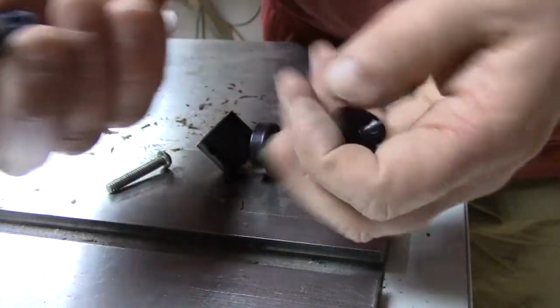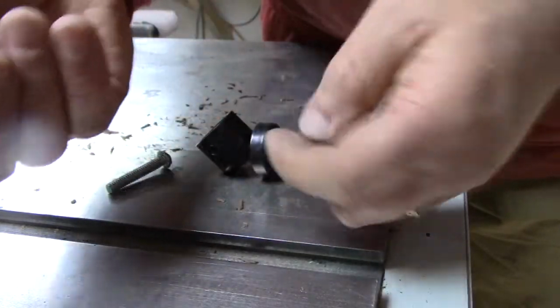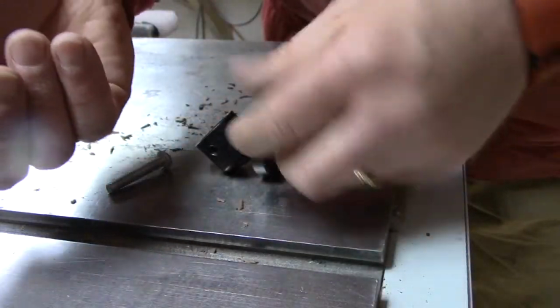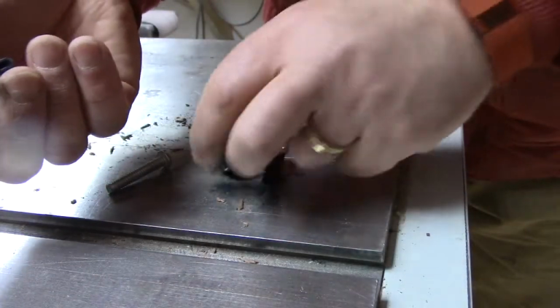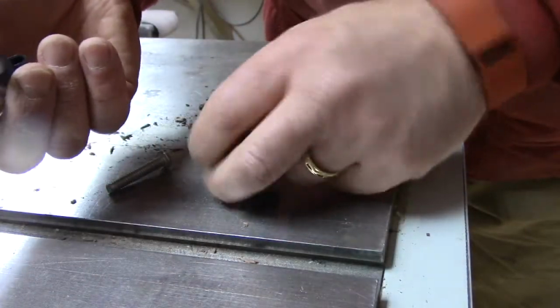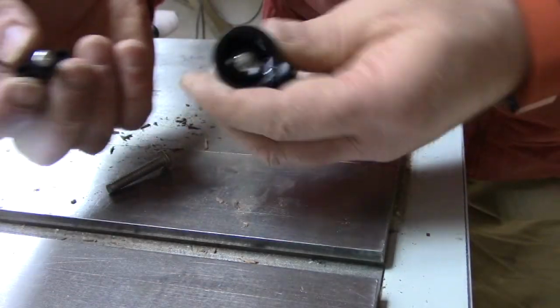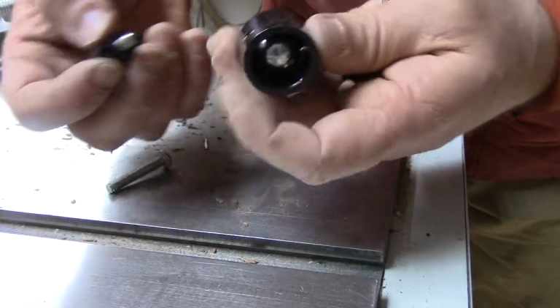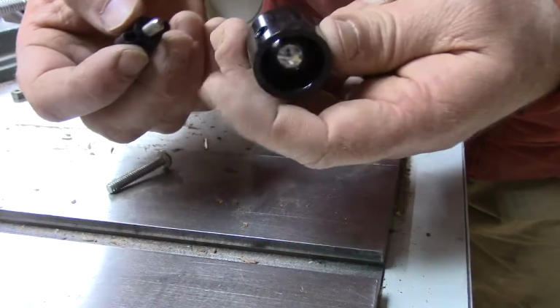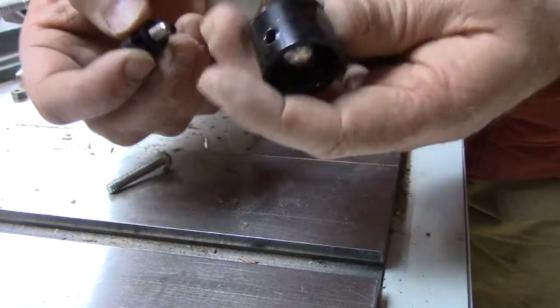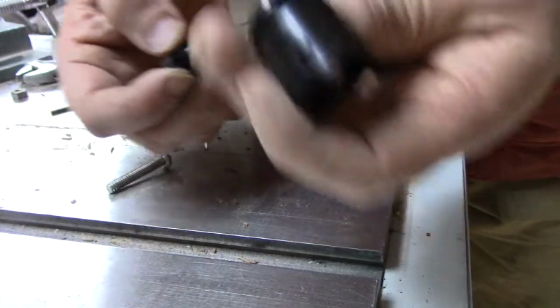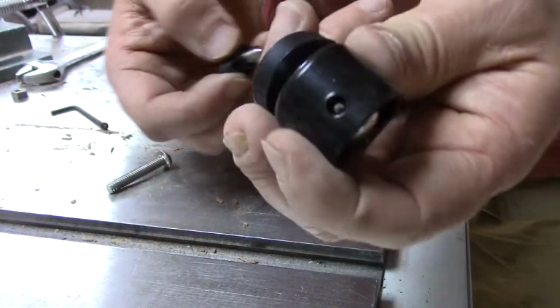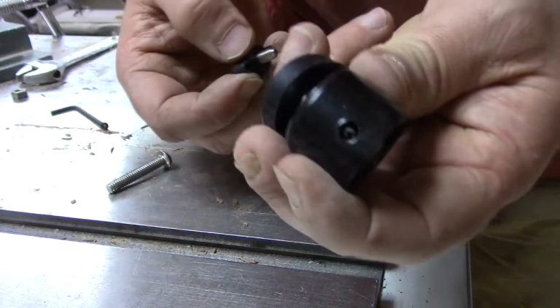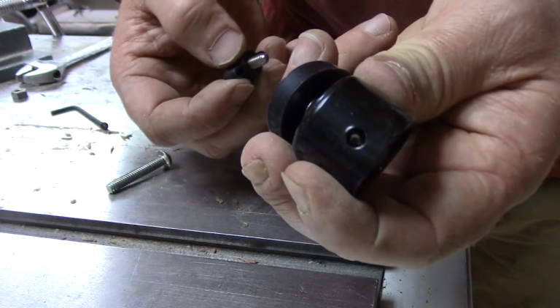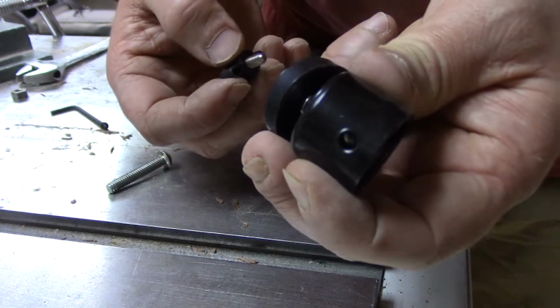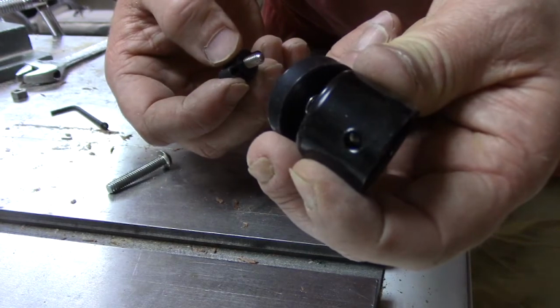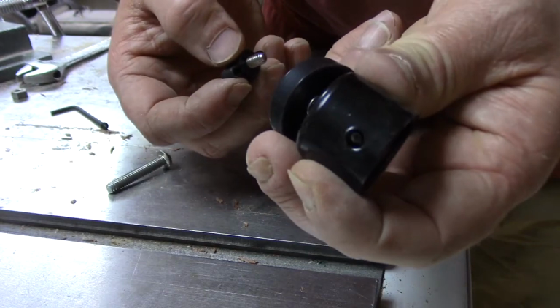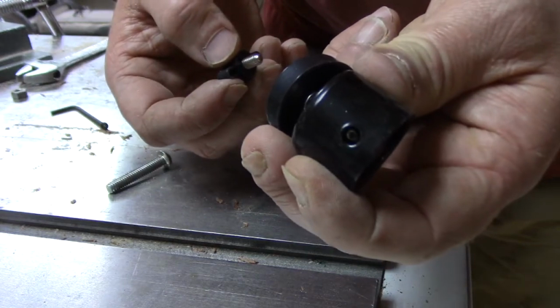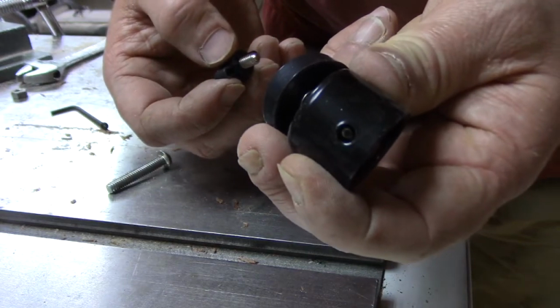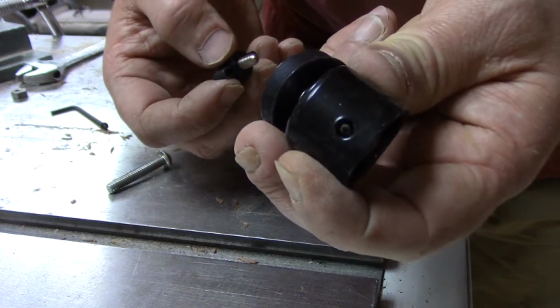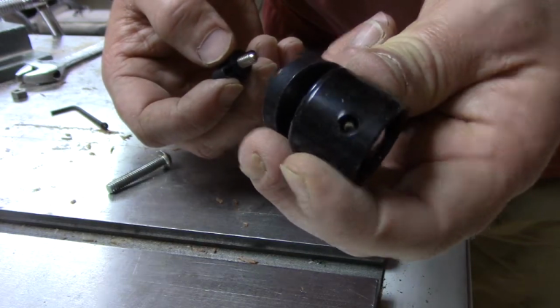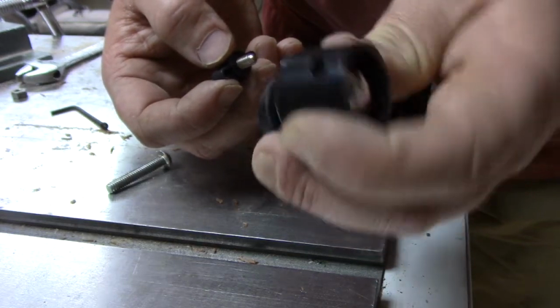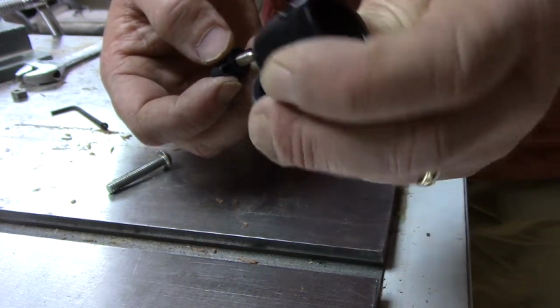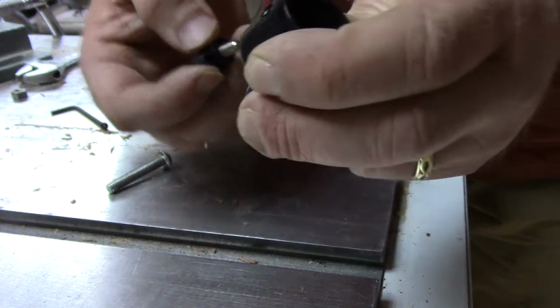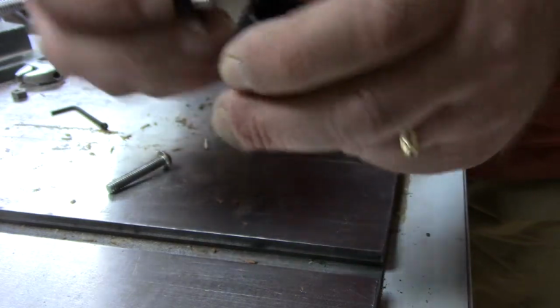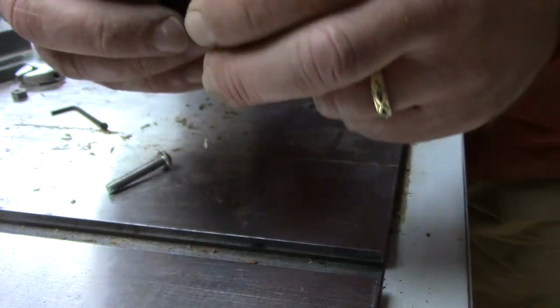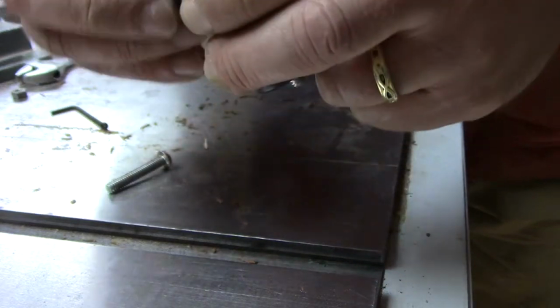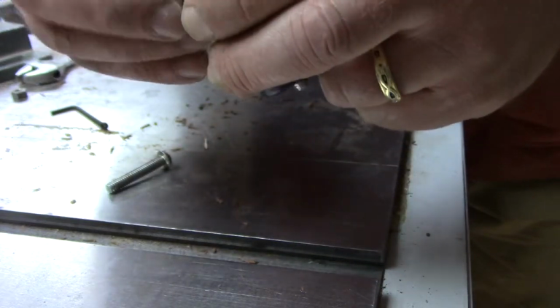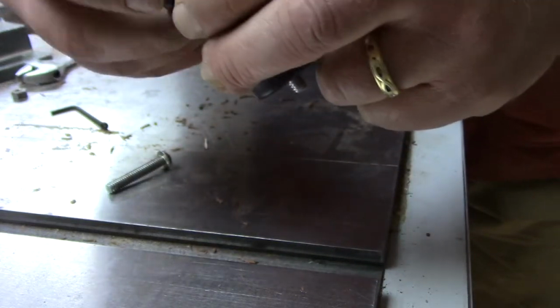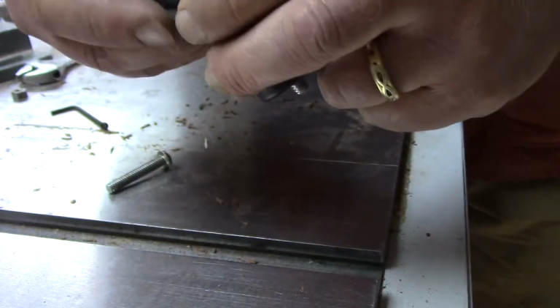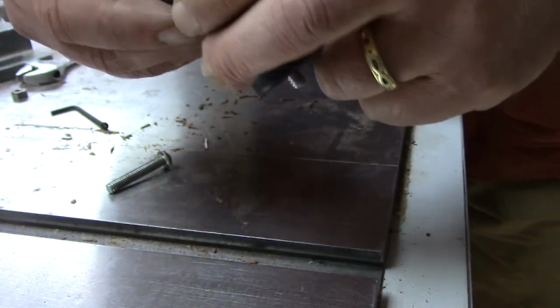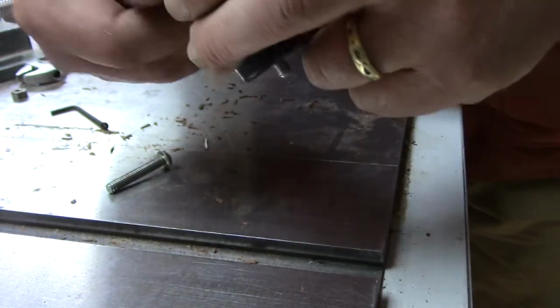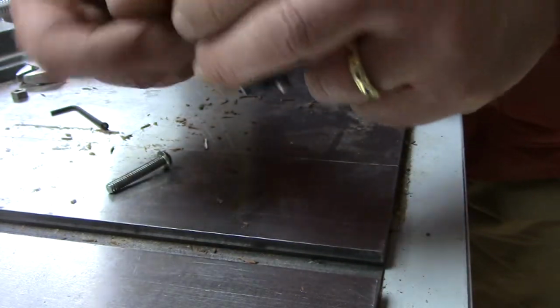You also have to over-tighten the thumb screws, and this is some pretty poorly machined stuff. So they're just going to strip out.